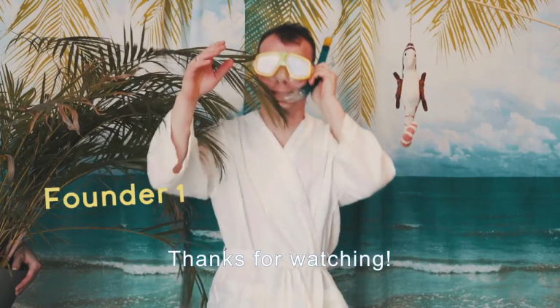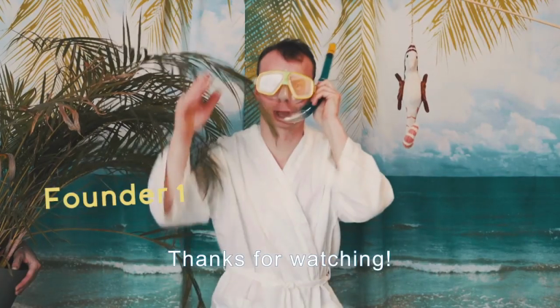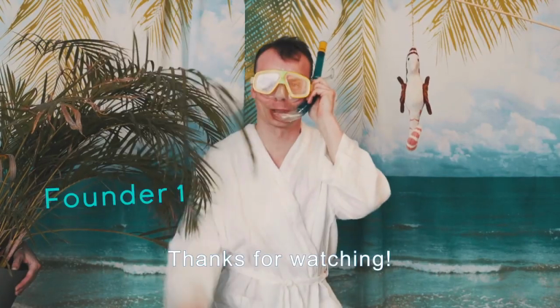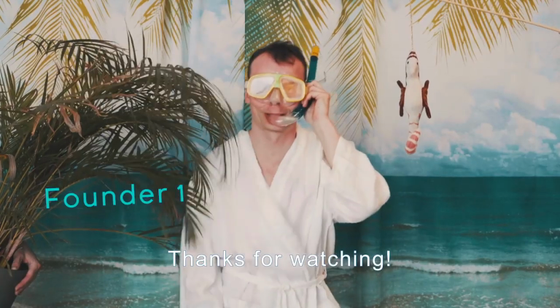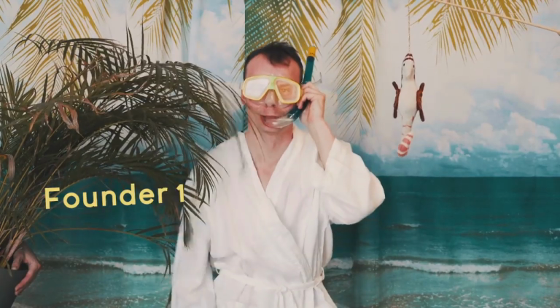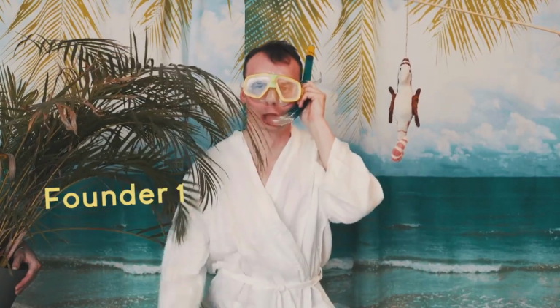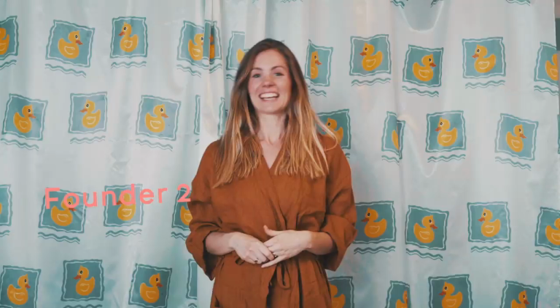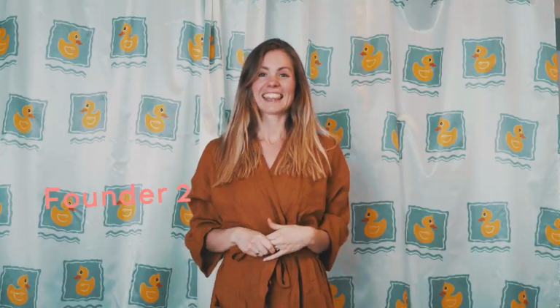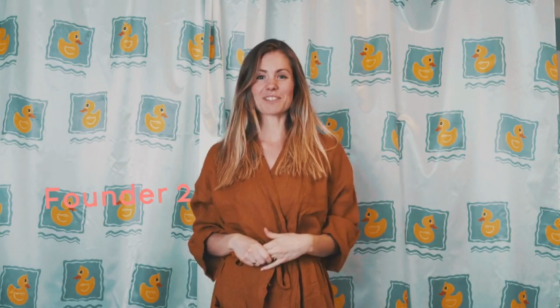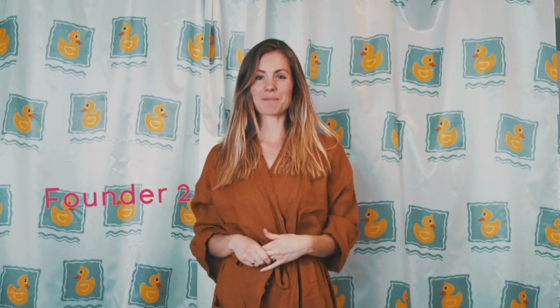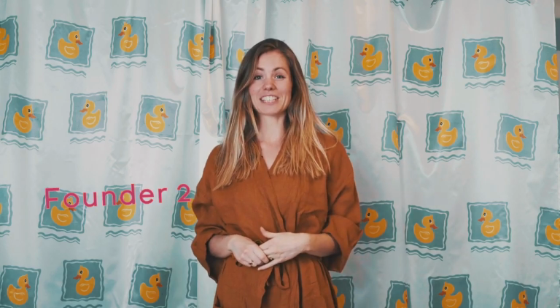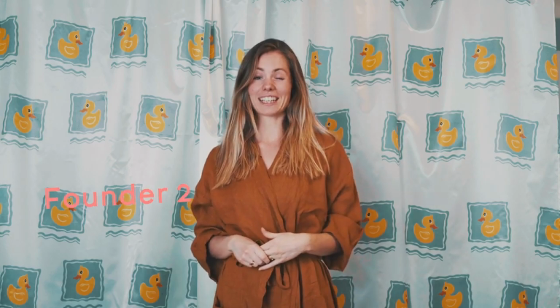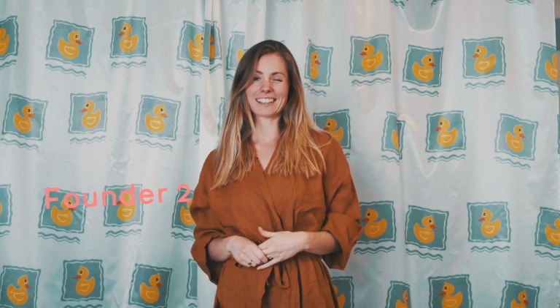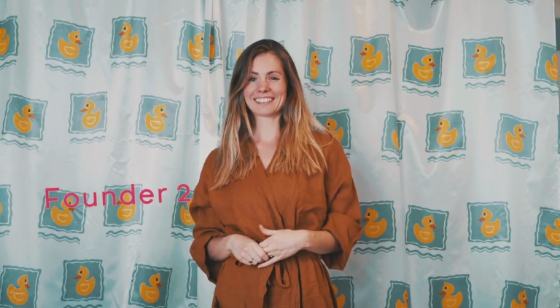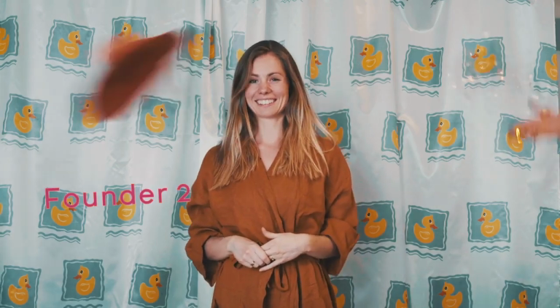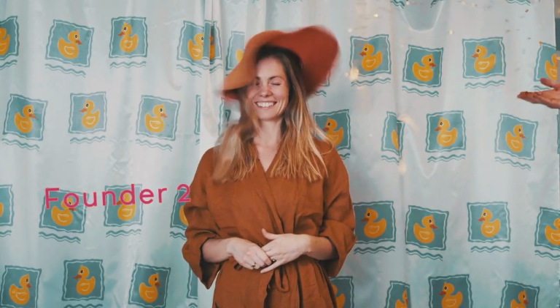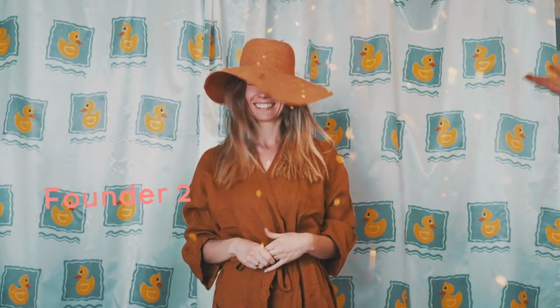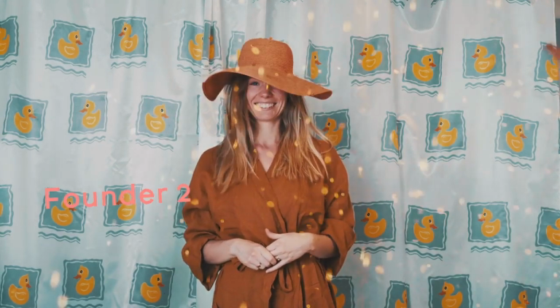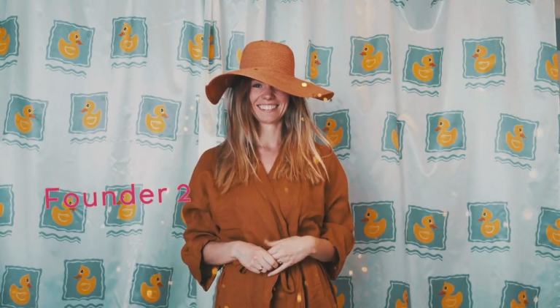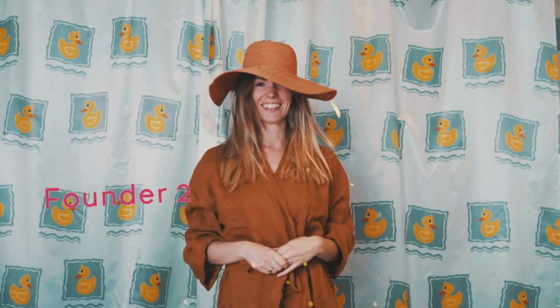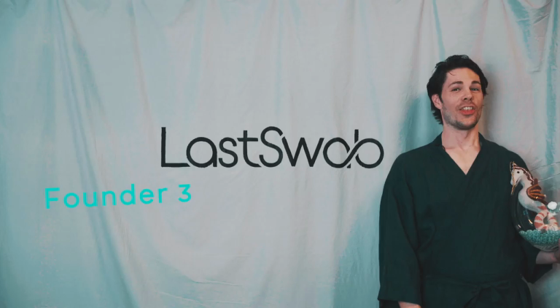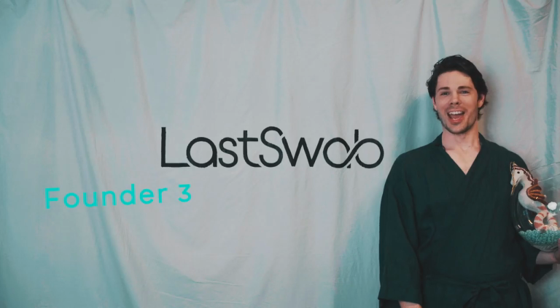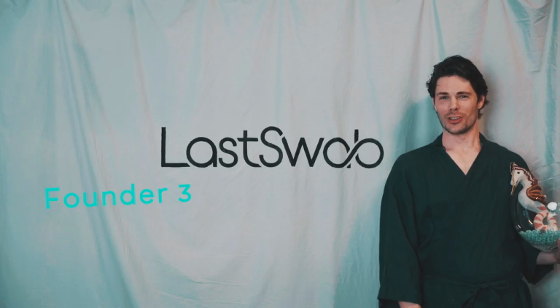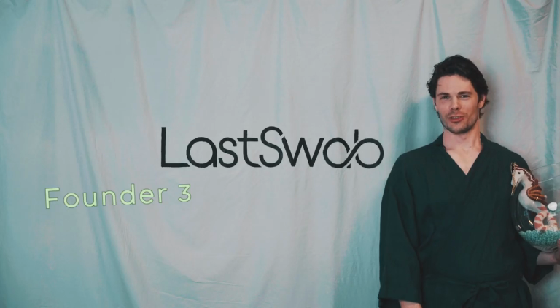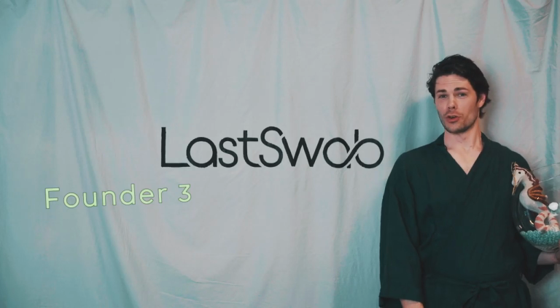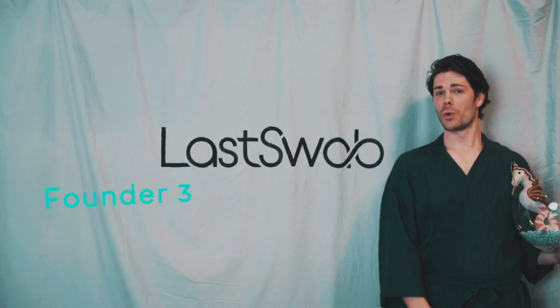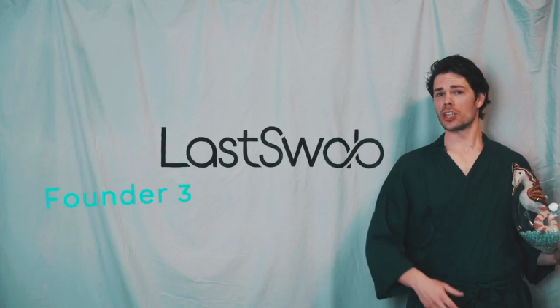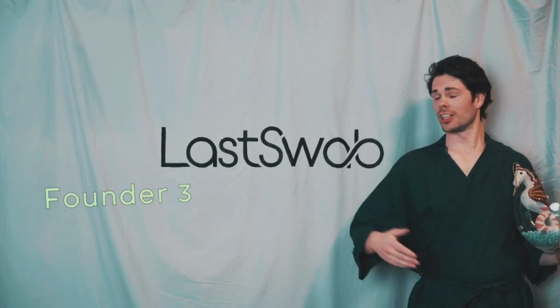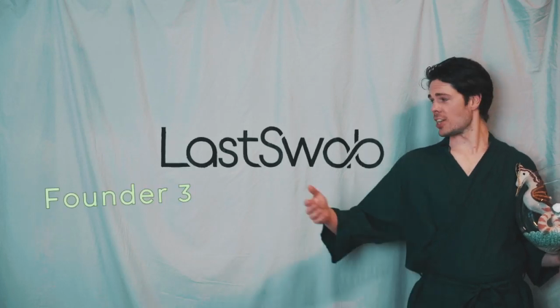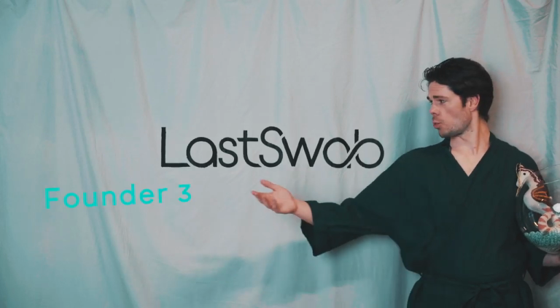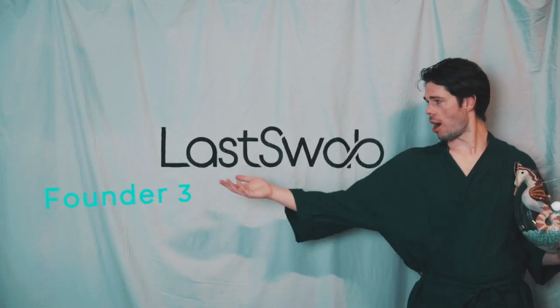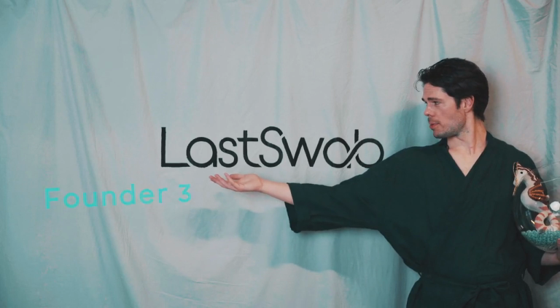Thanks for watching! Thanks for switching to Last Swap.